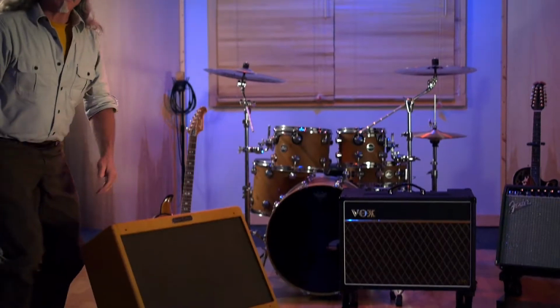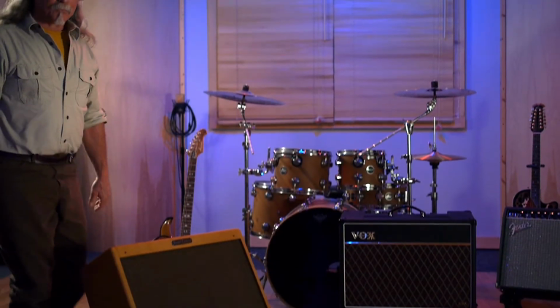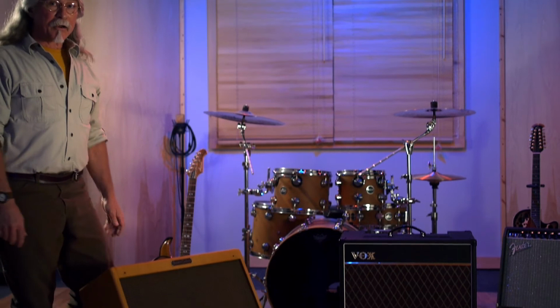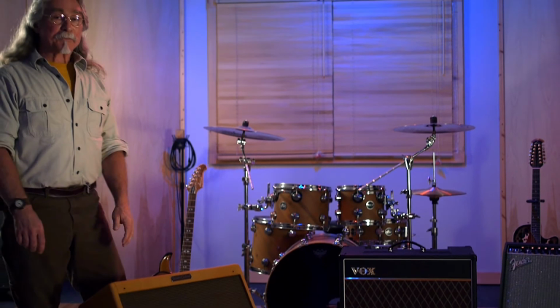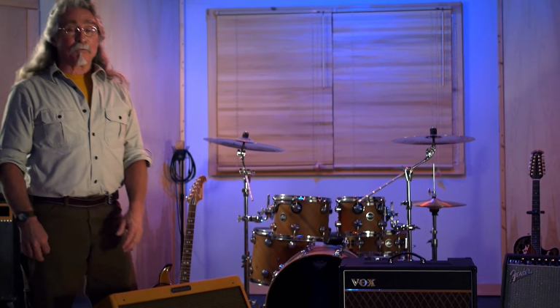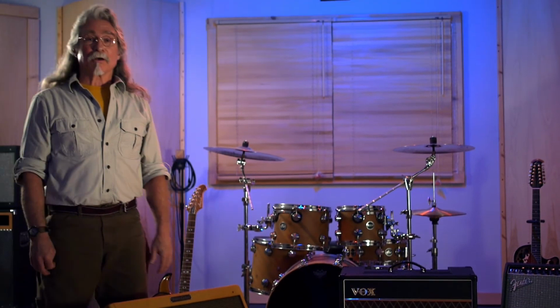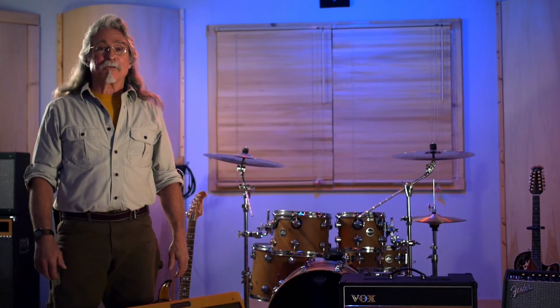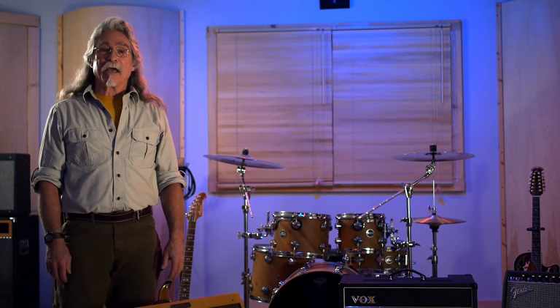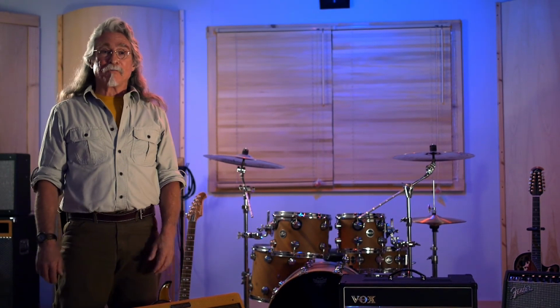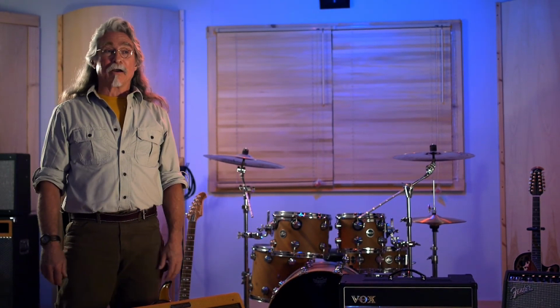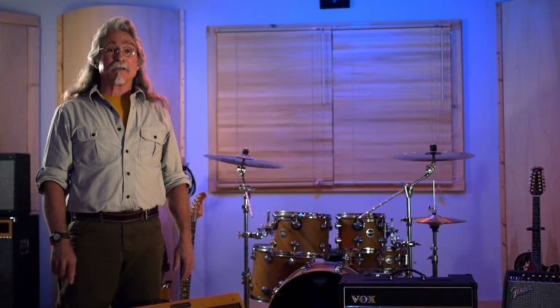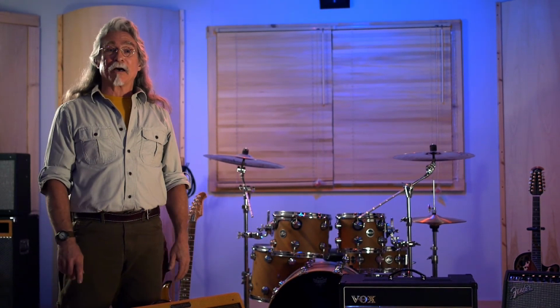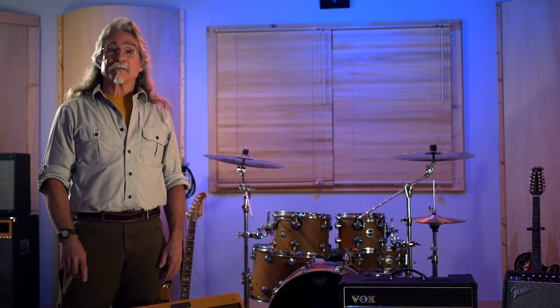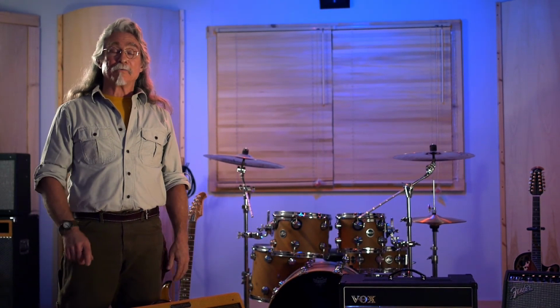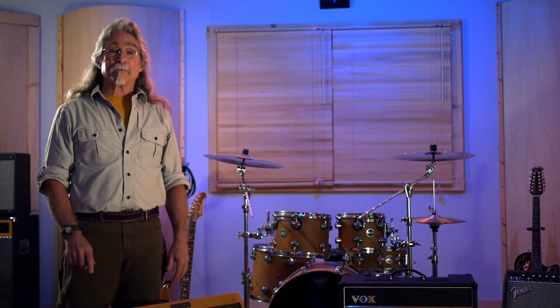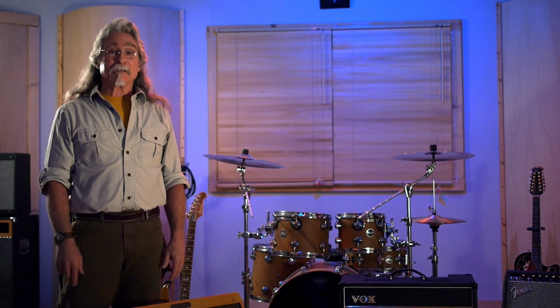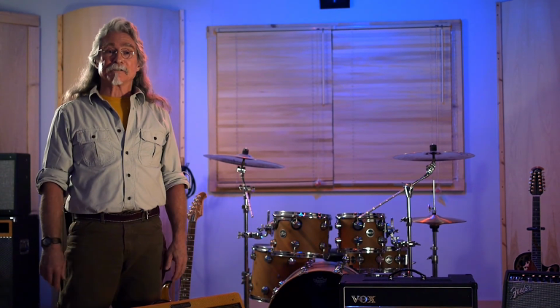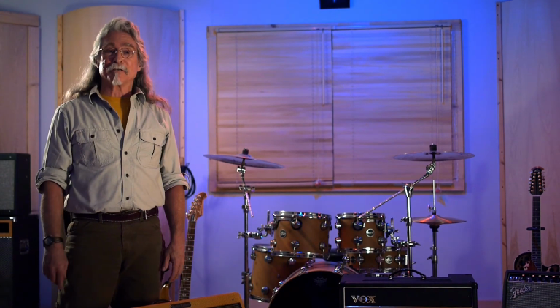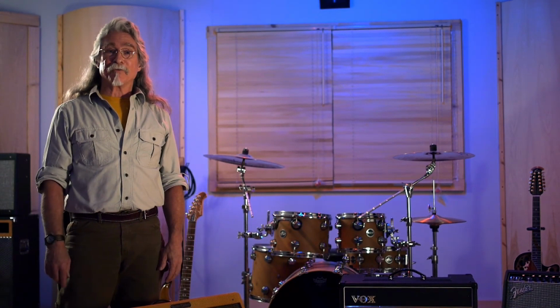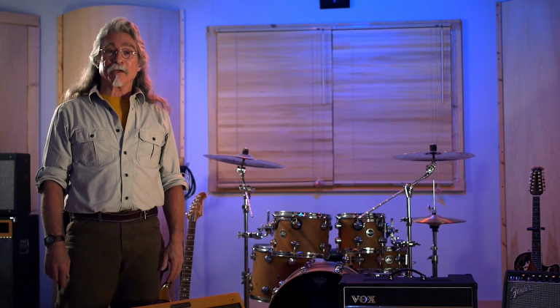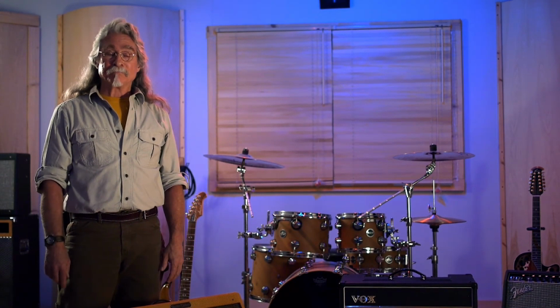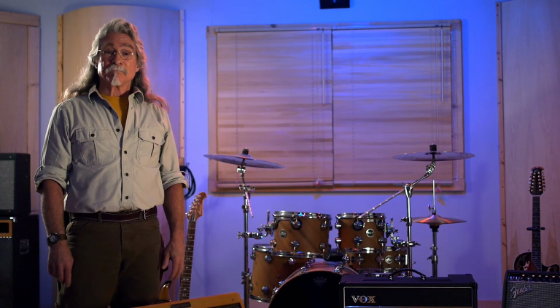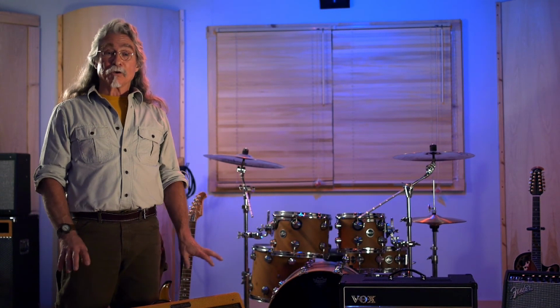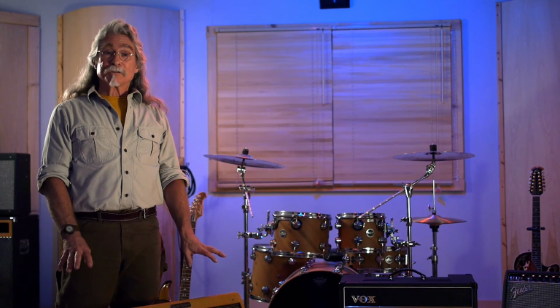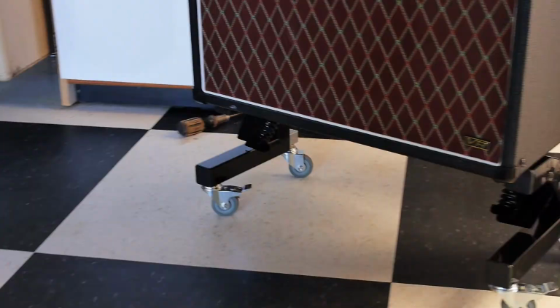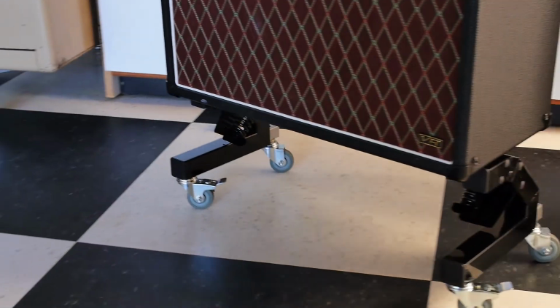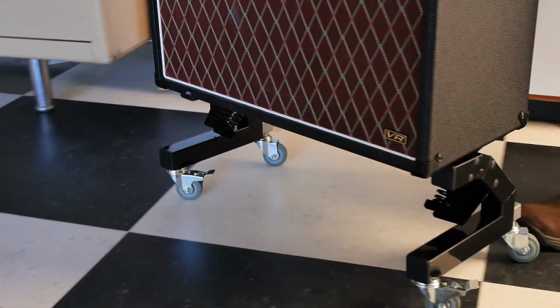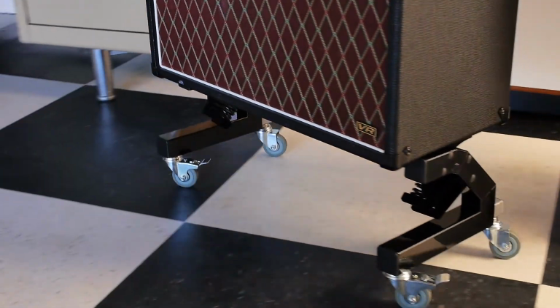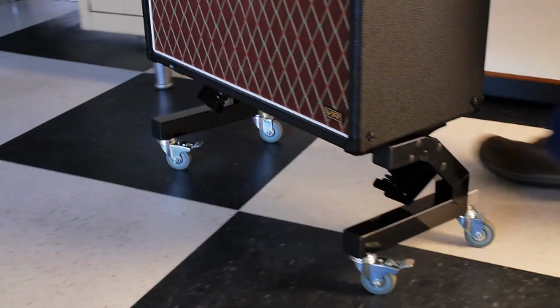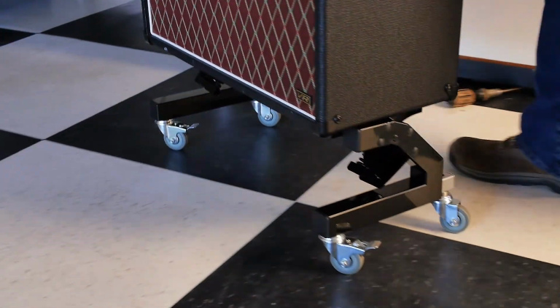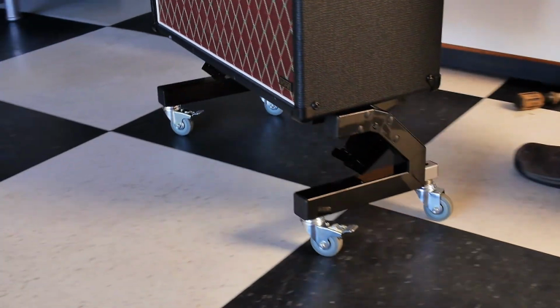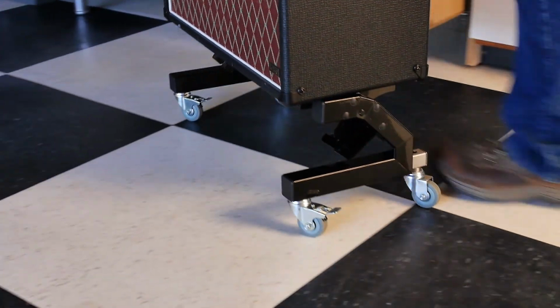The Rocker Amp Stand will work with any amplifier of any size and any weight made since 1950. You can also order it with casters for heavyweight amps.